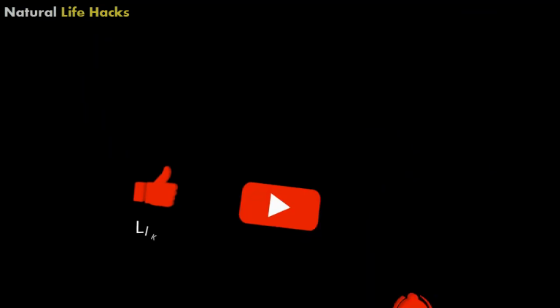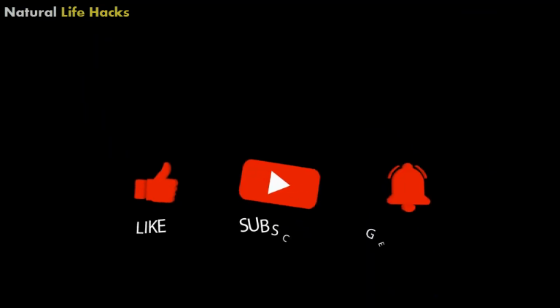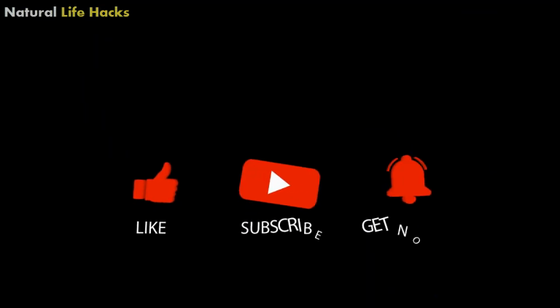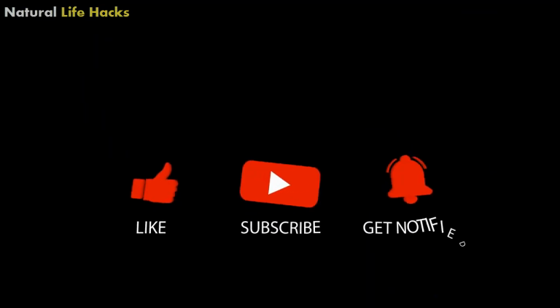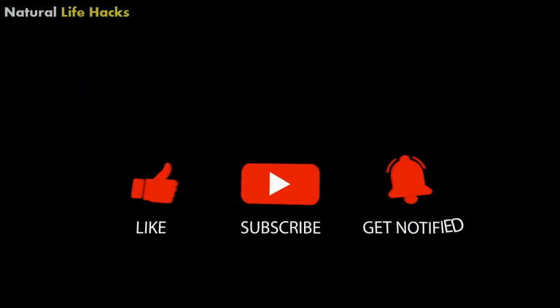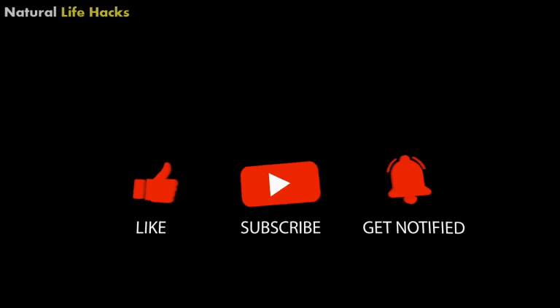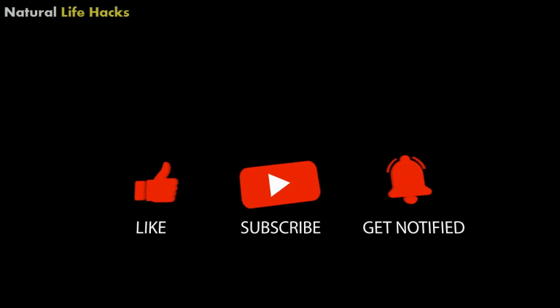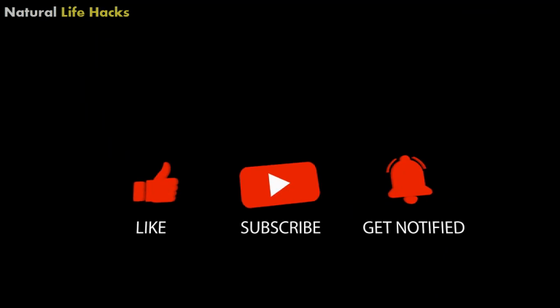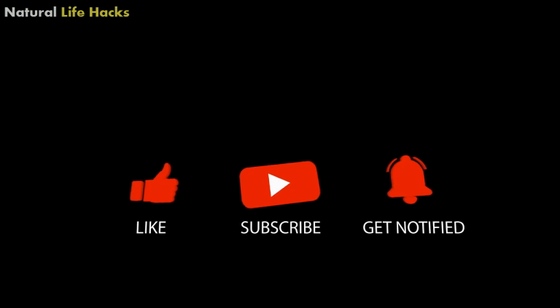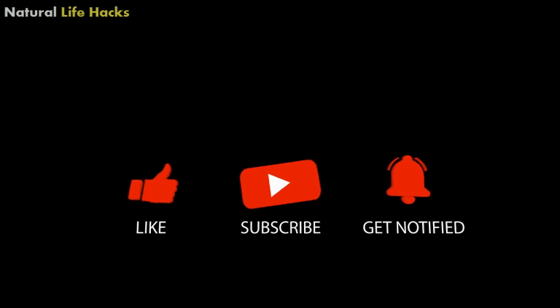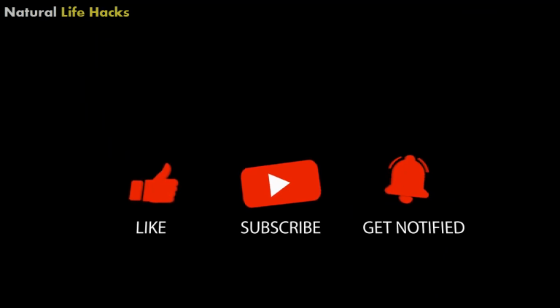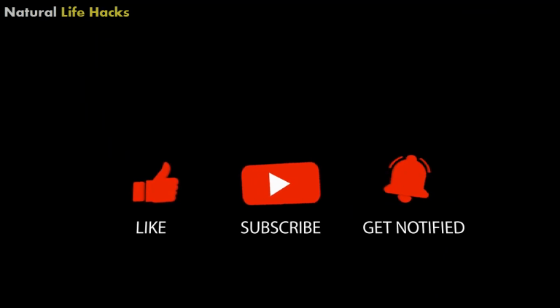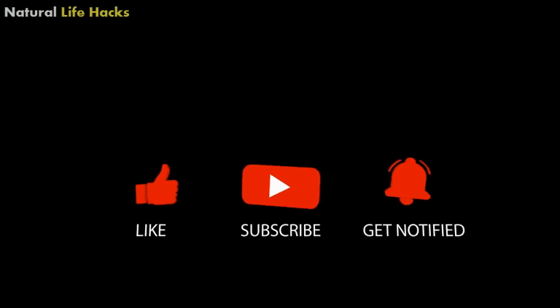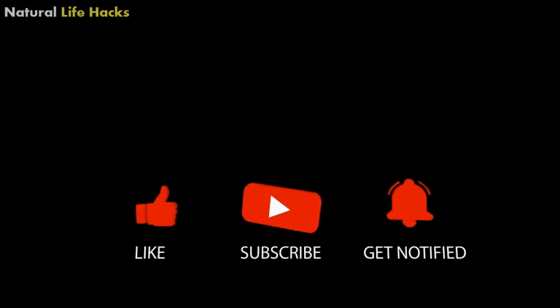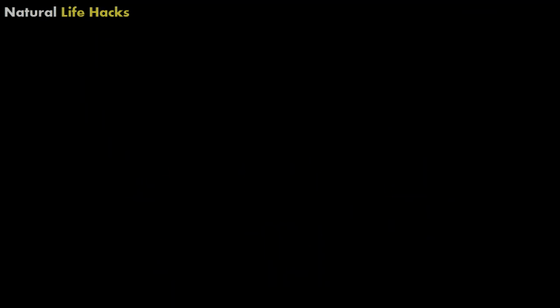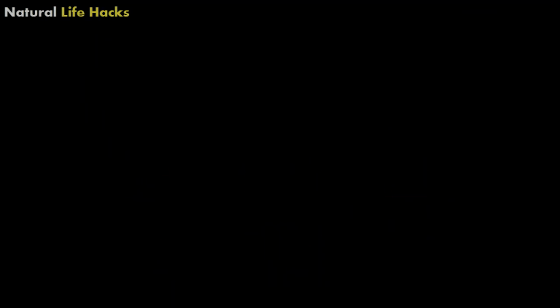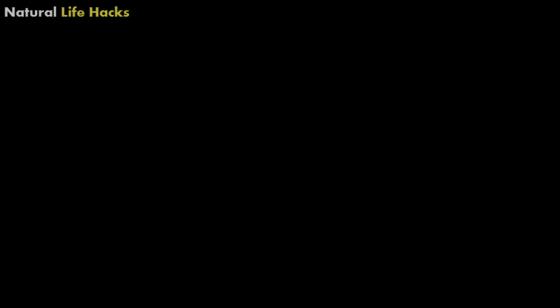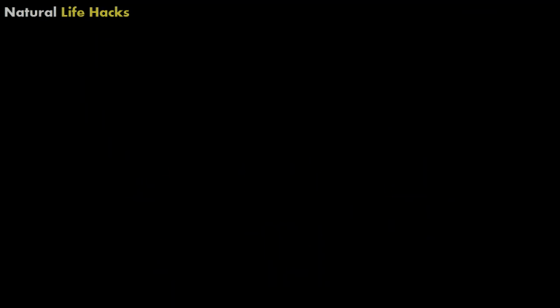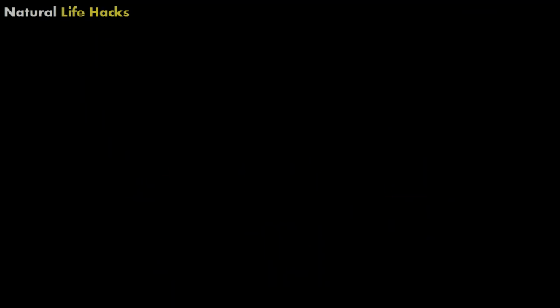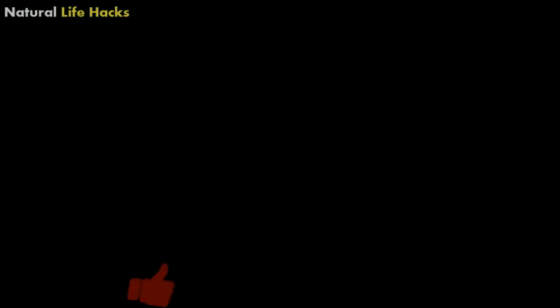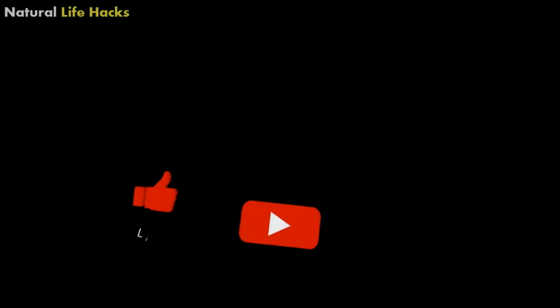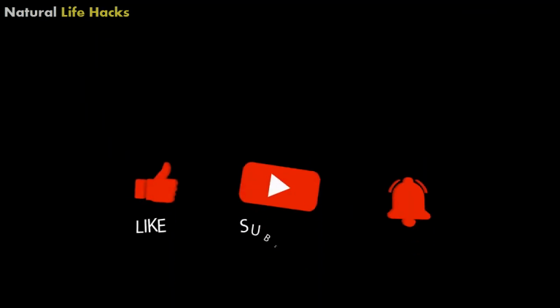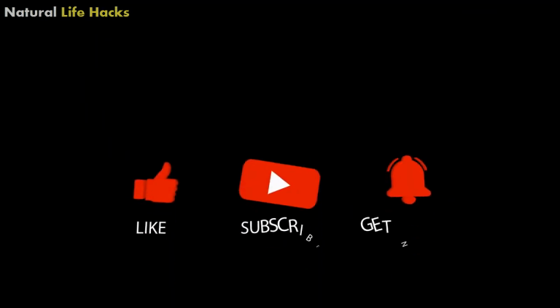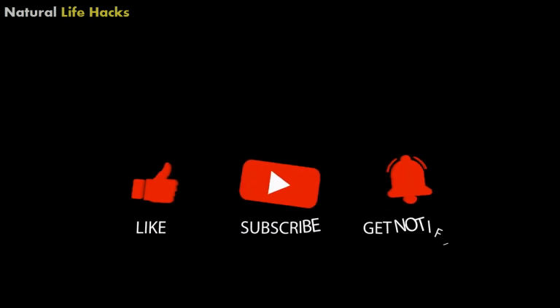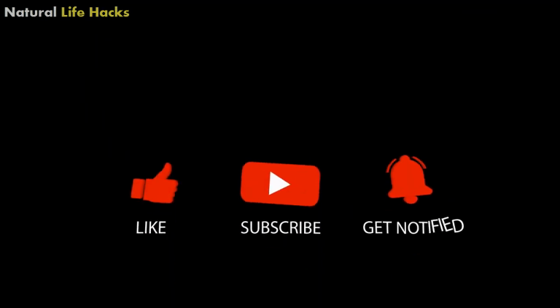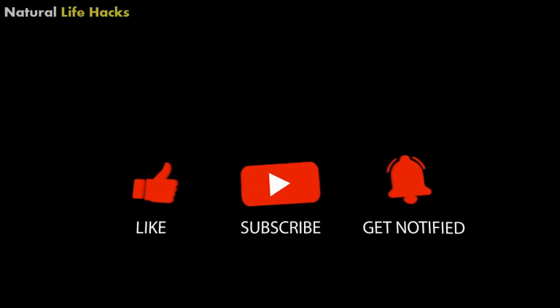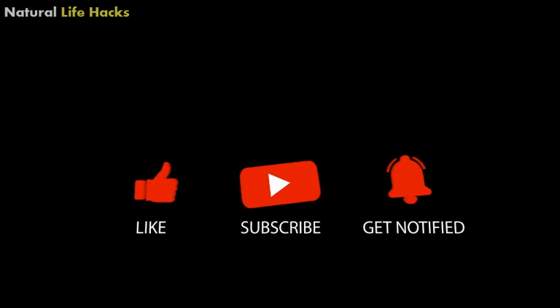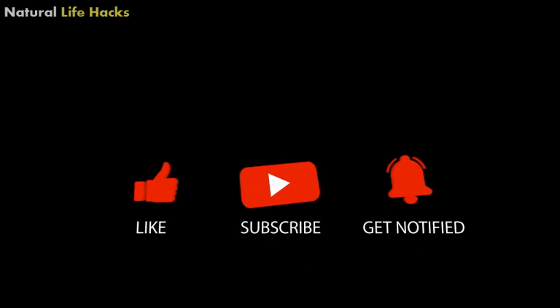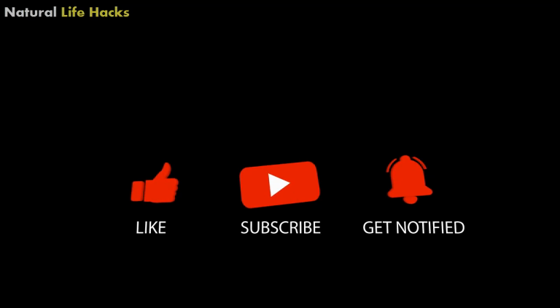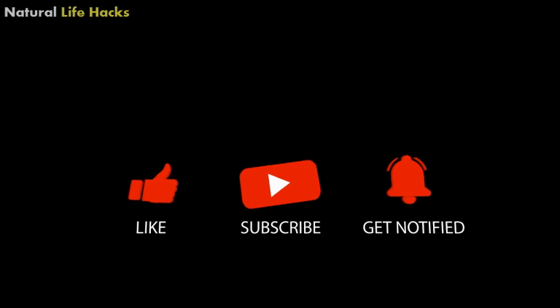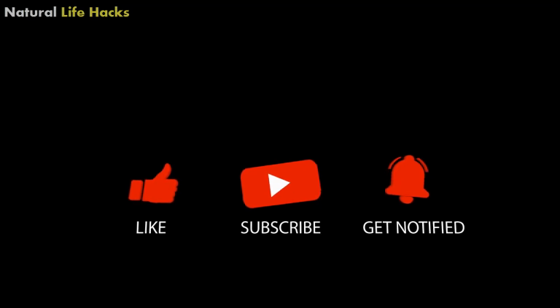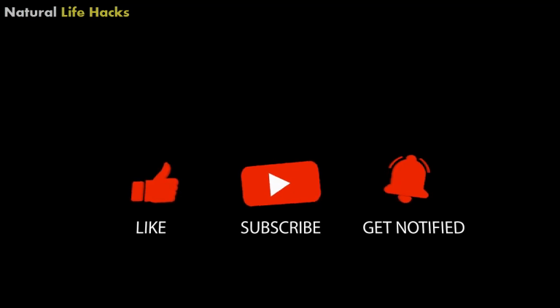If you liked and enjoyed this video, give this video a thumbs up and subscribe to our YouTube channel for more updates like this.